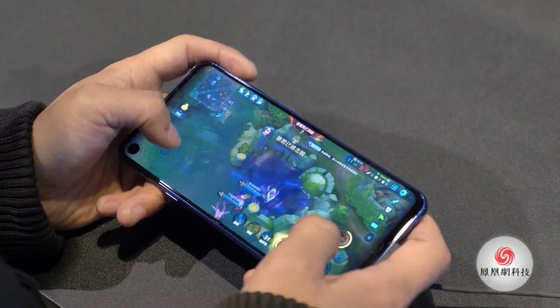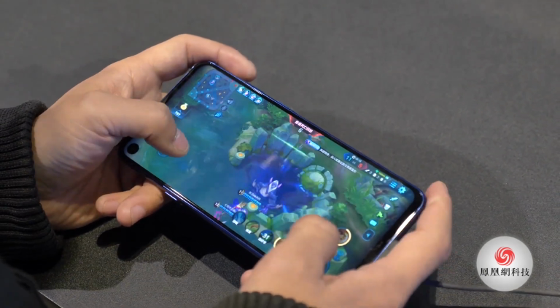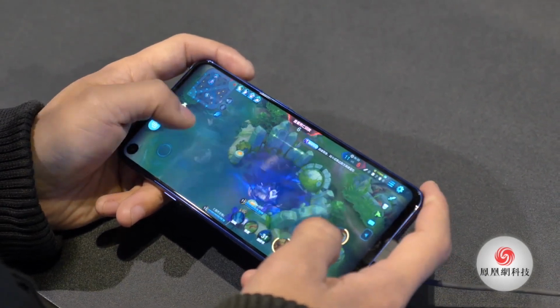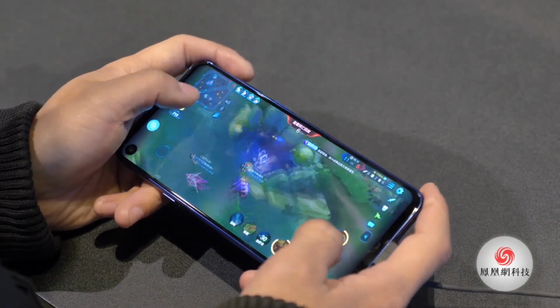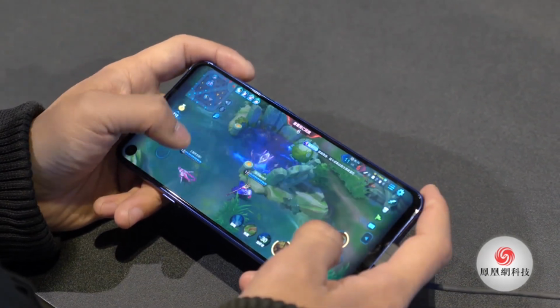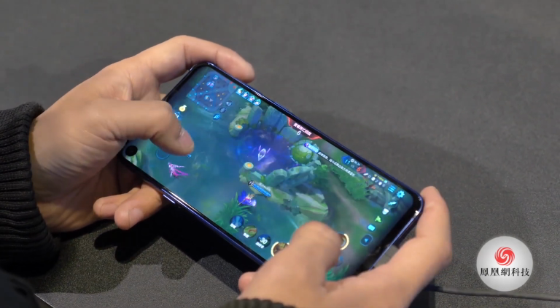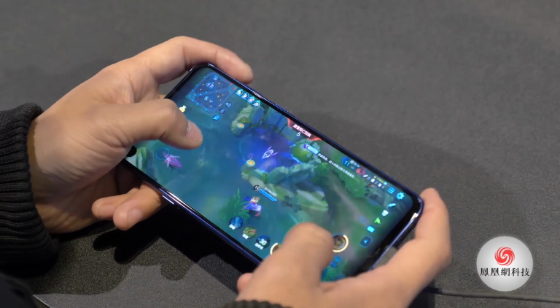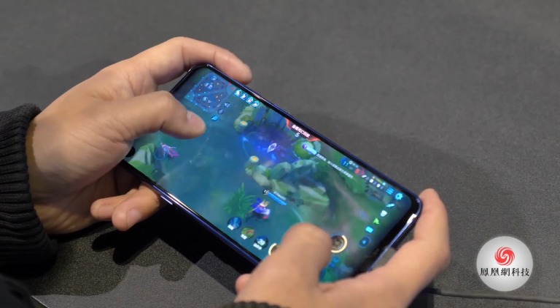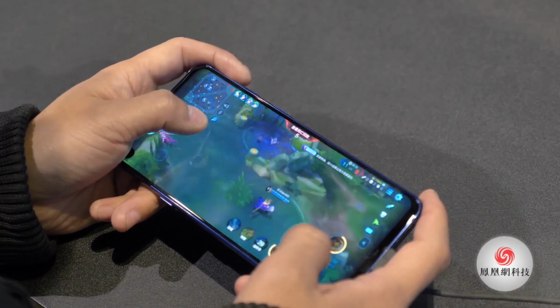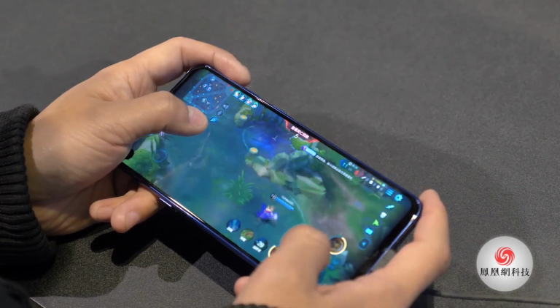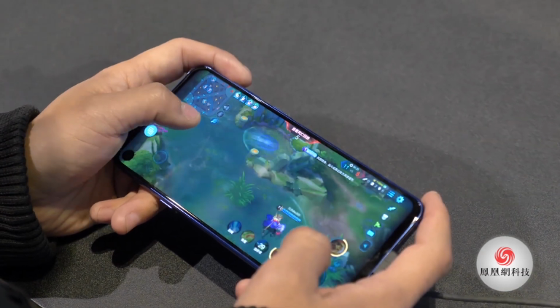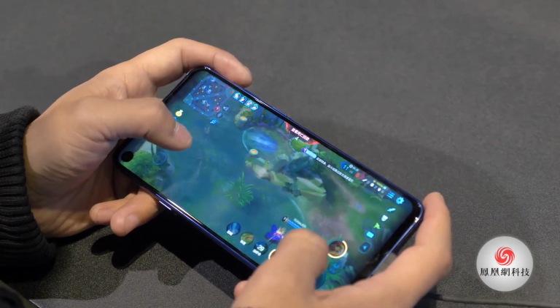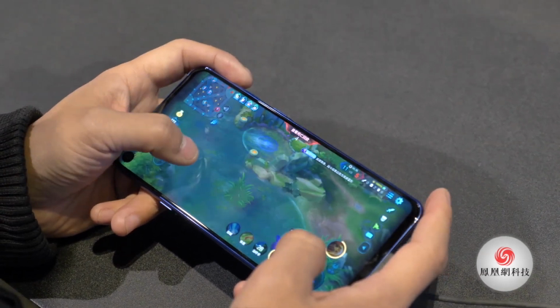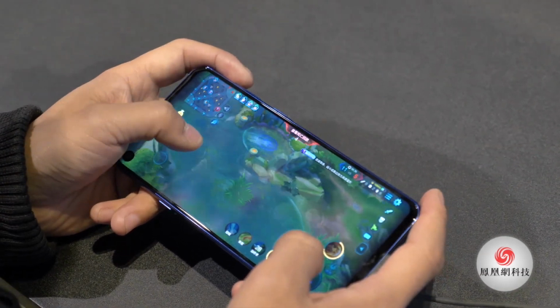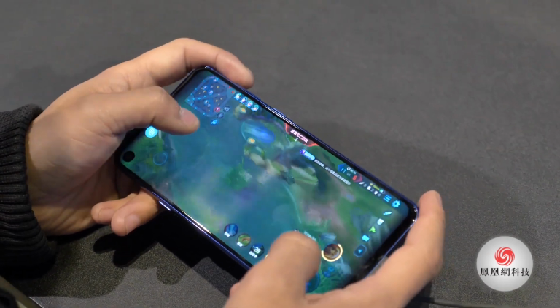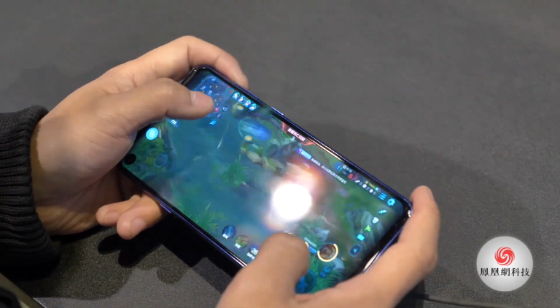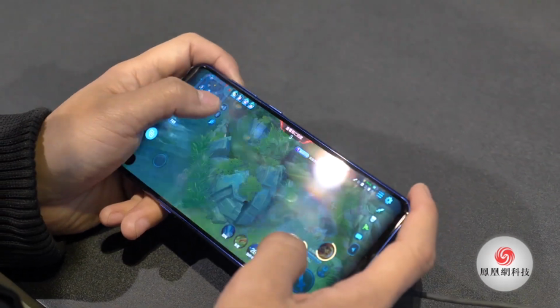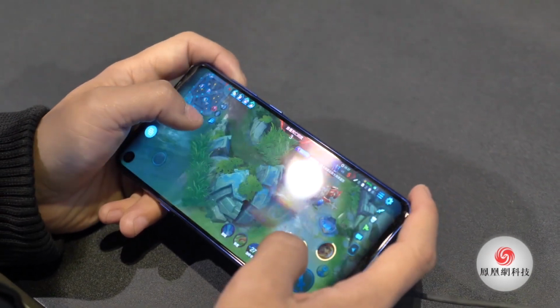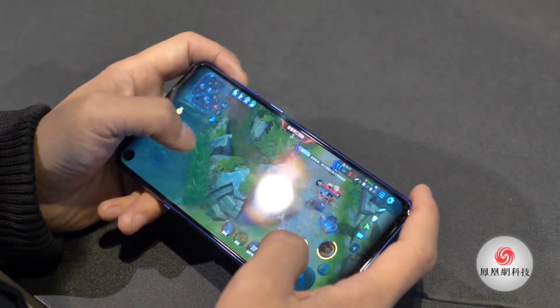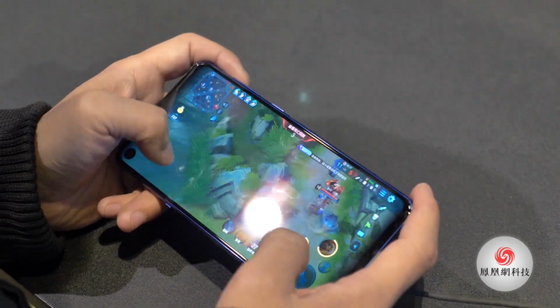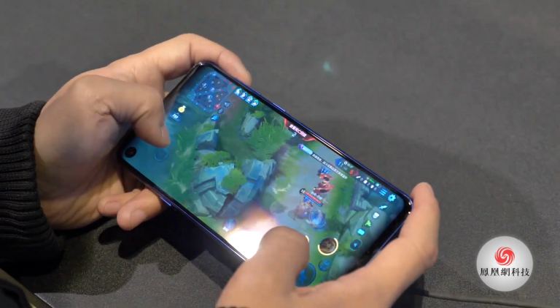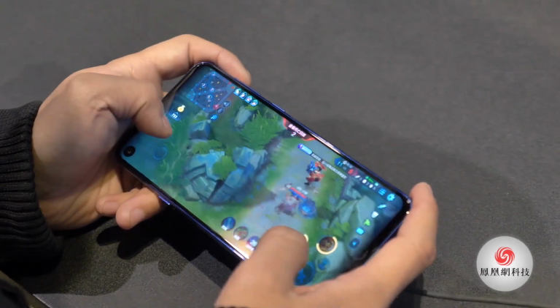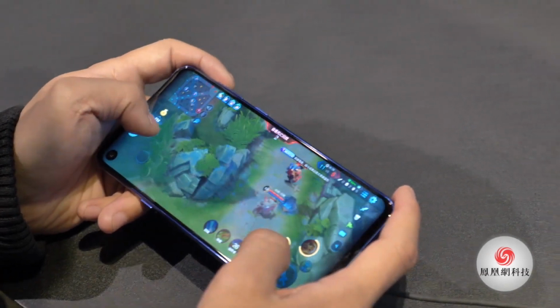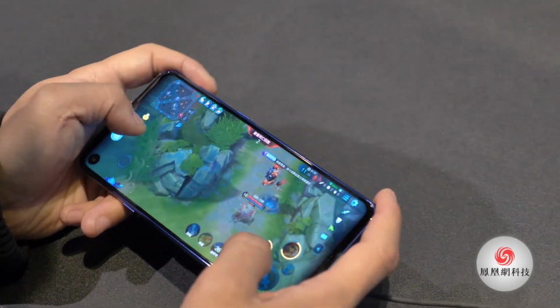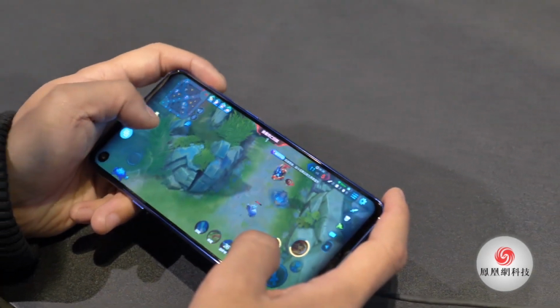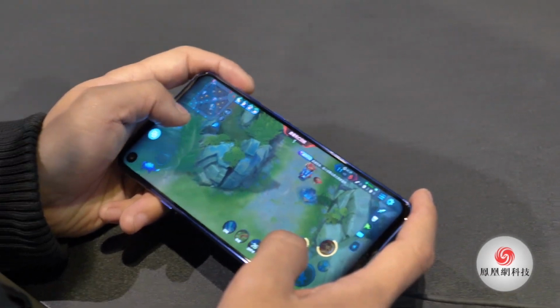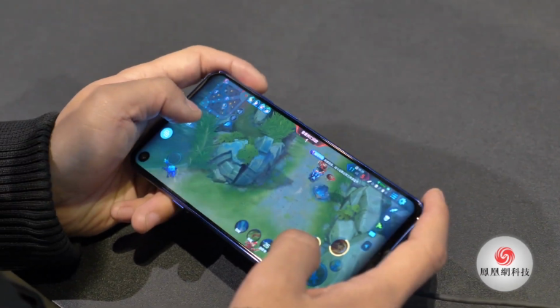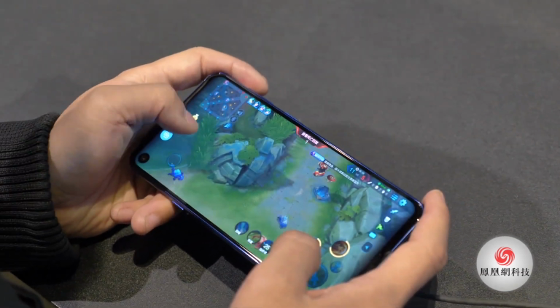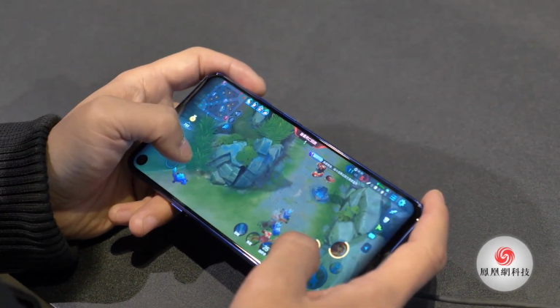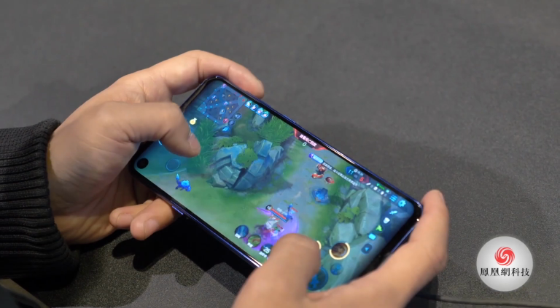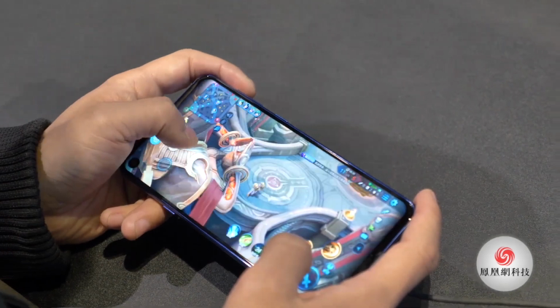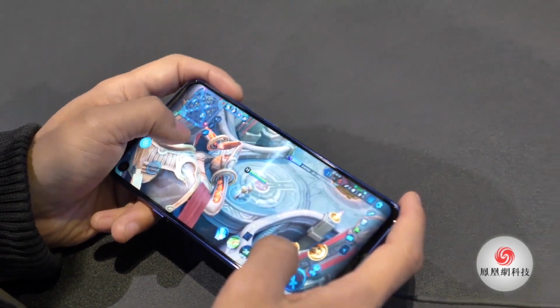As you can see, when I'm playing Glory of Kings on this phone, the front camera won't be that much of a hindrance. The game feels smooth as well.